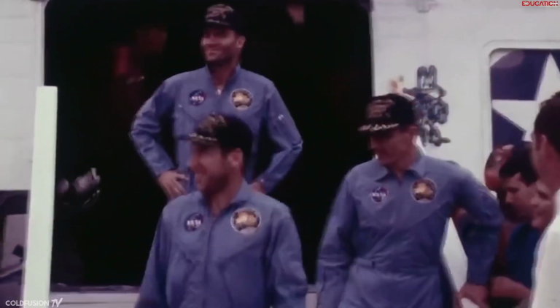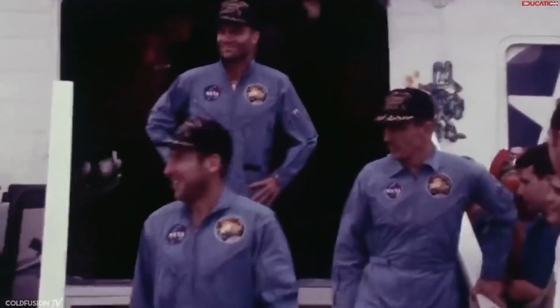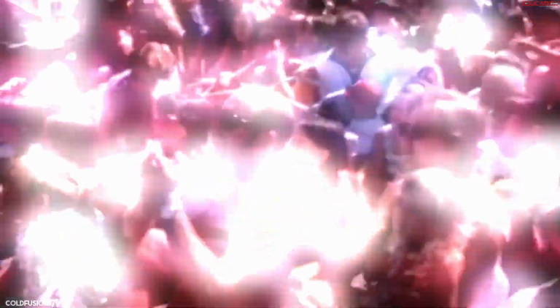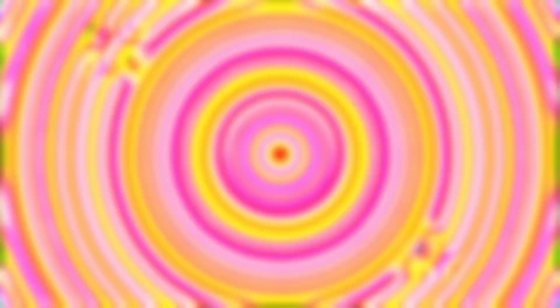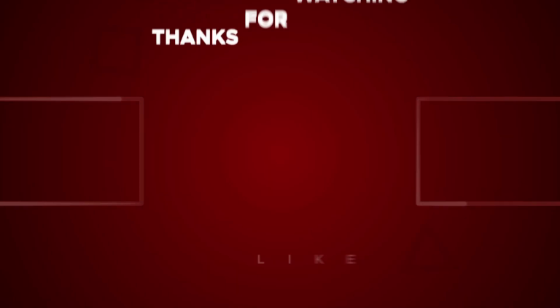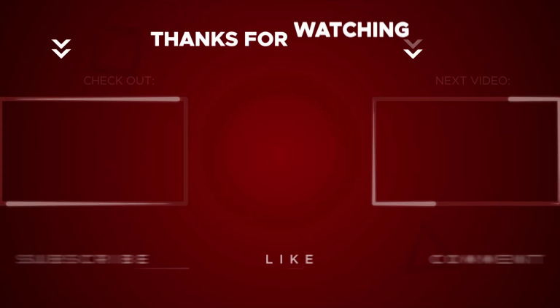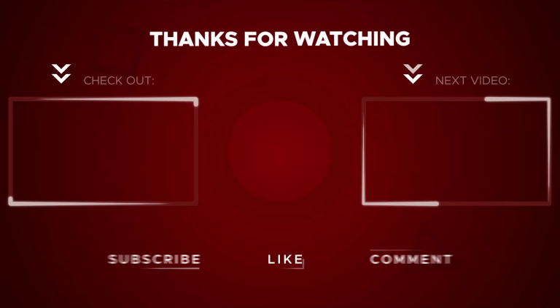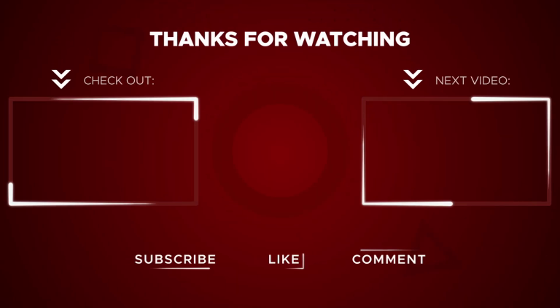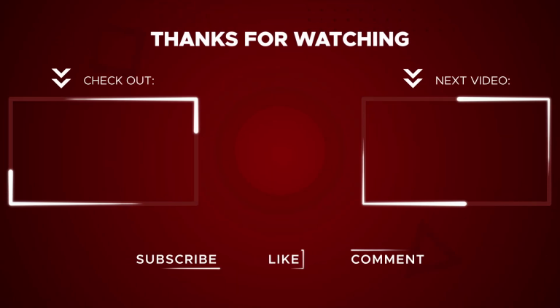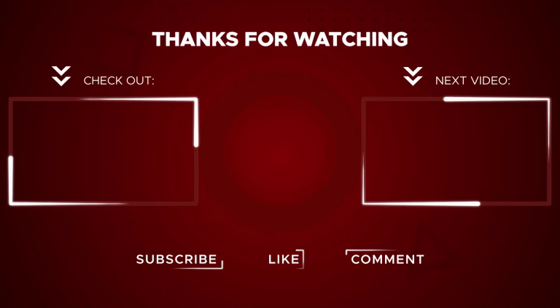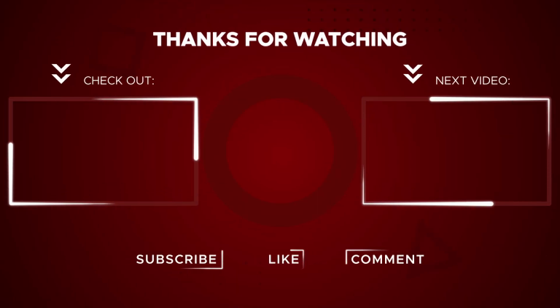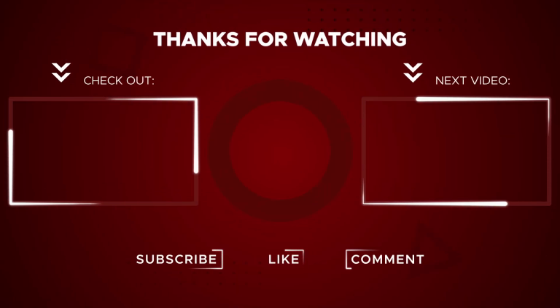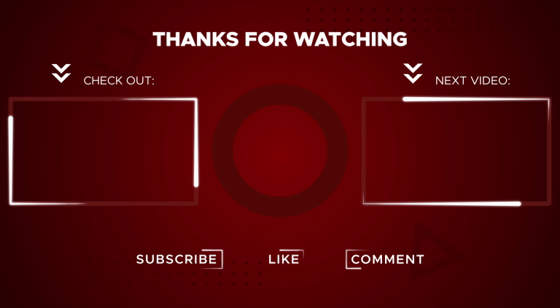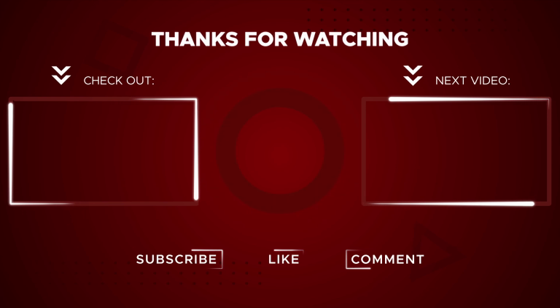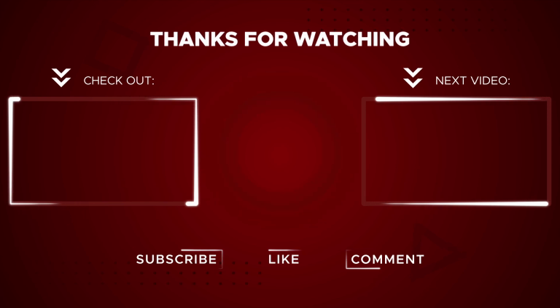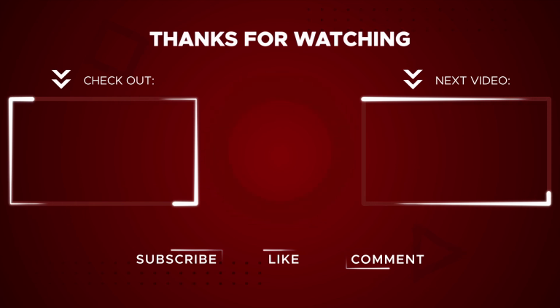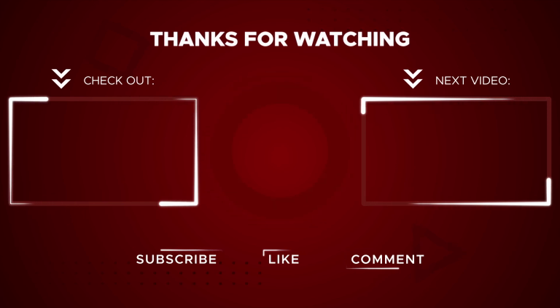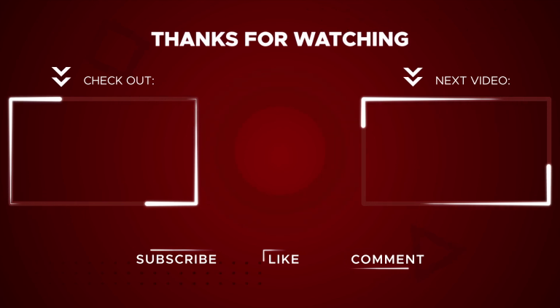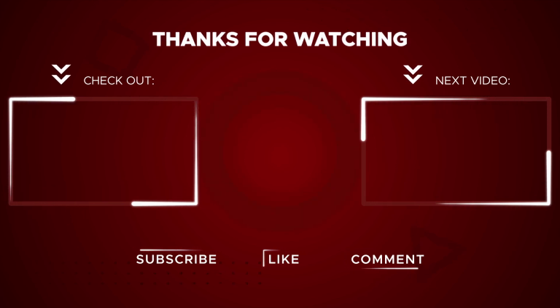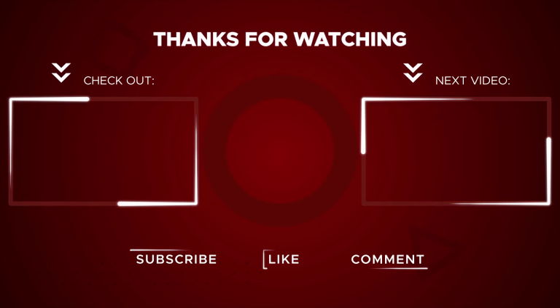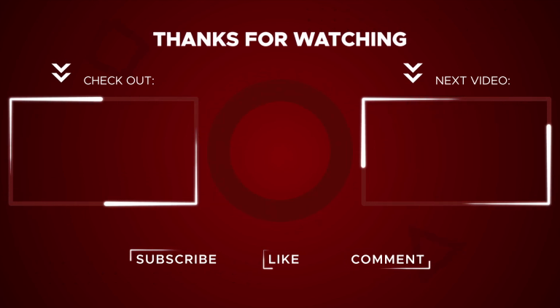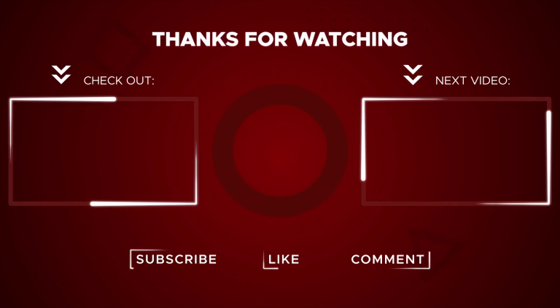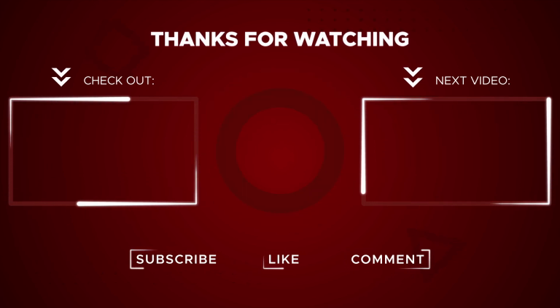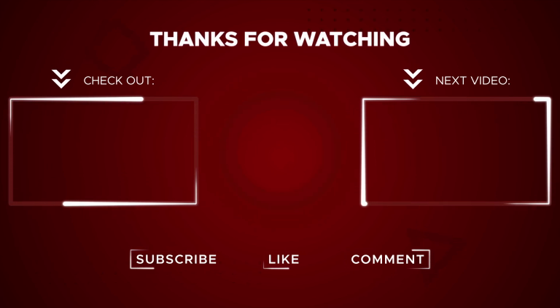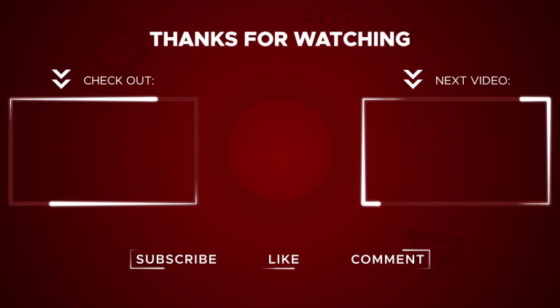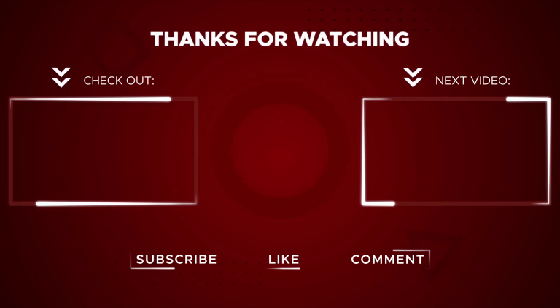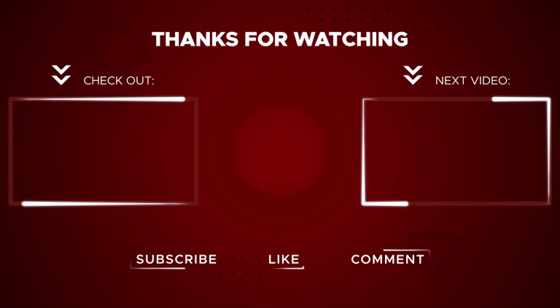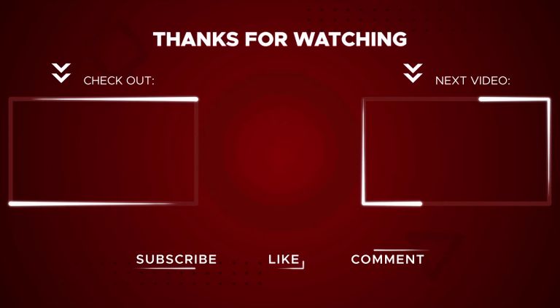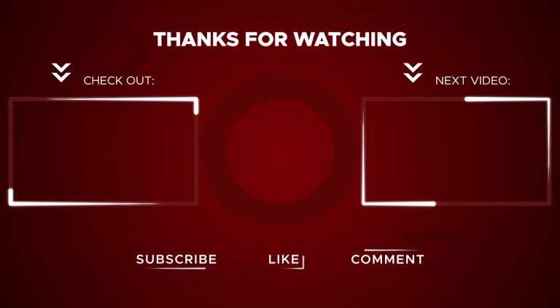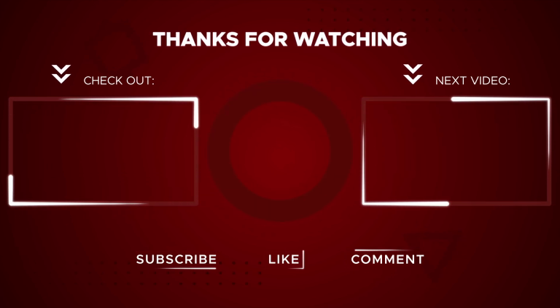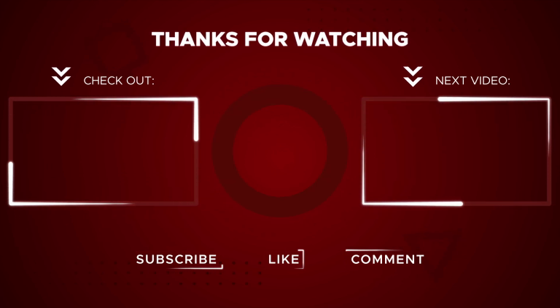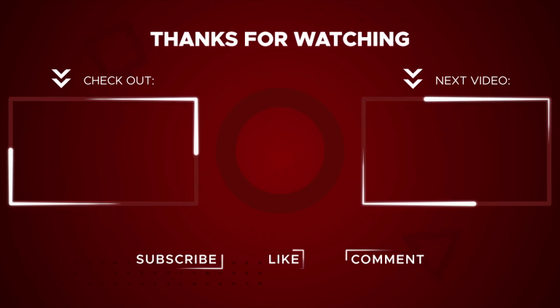We hope that you found this video informative. Please like, share, and subscribe to the channel for more such content.